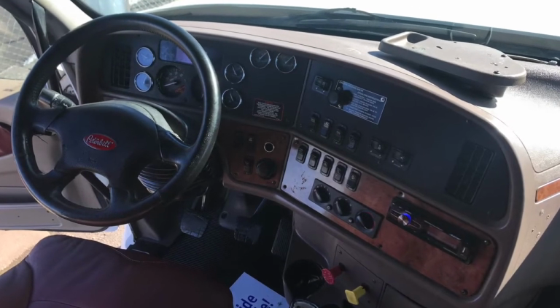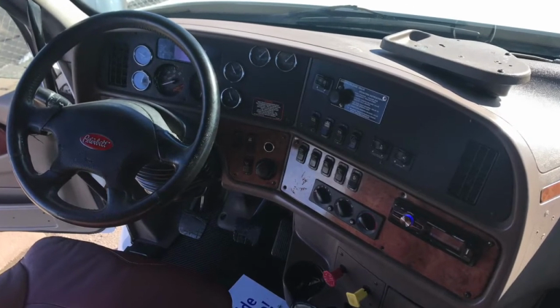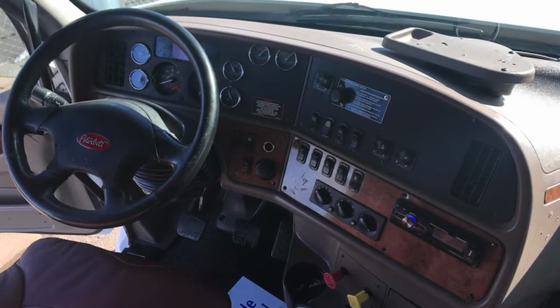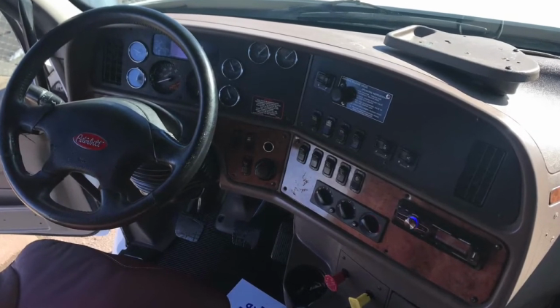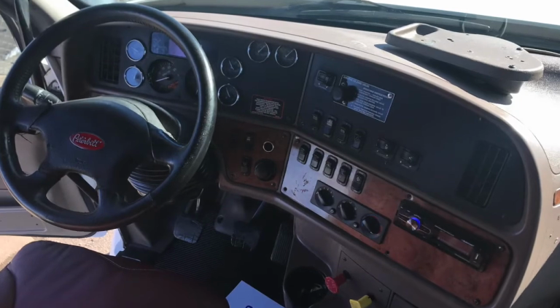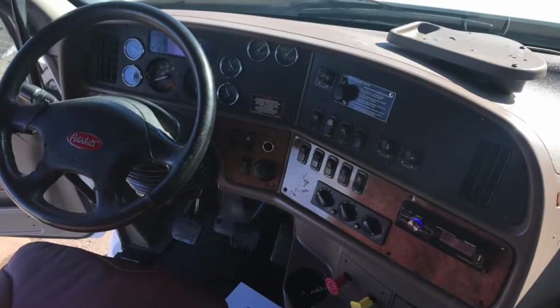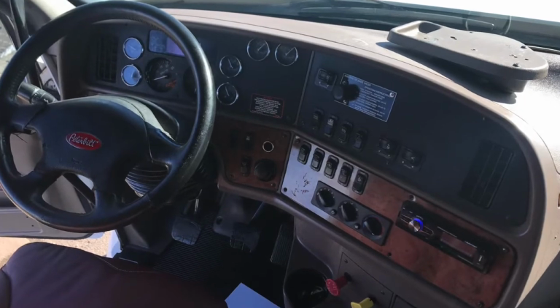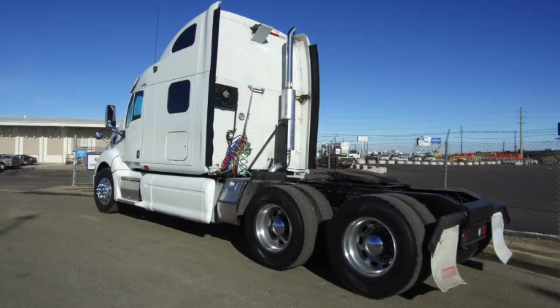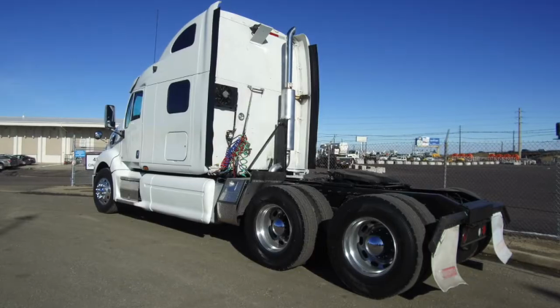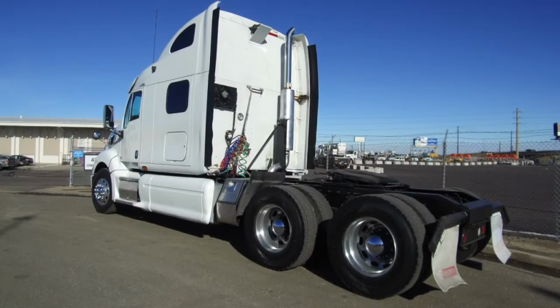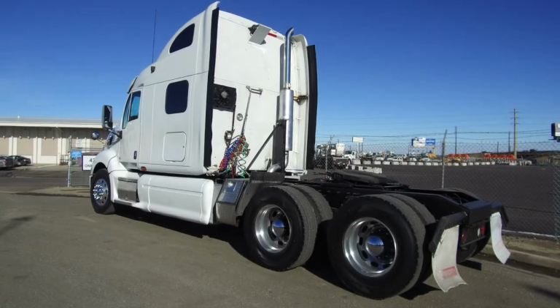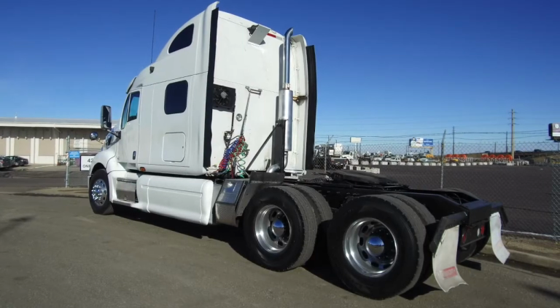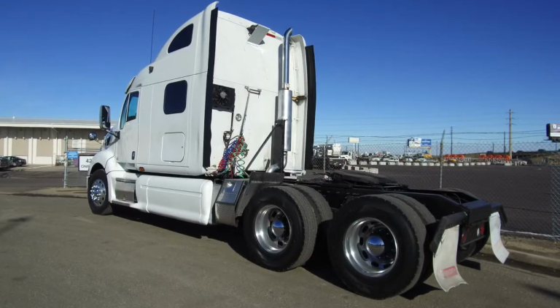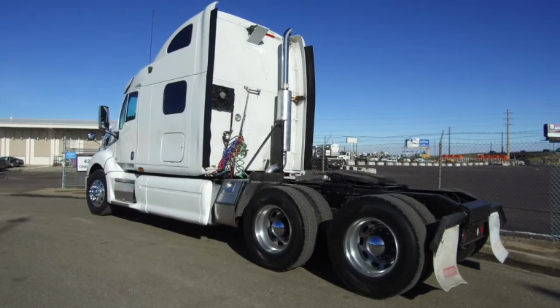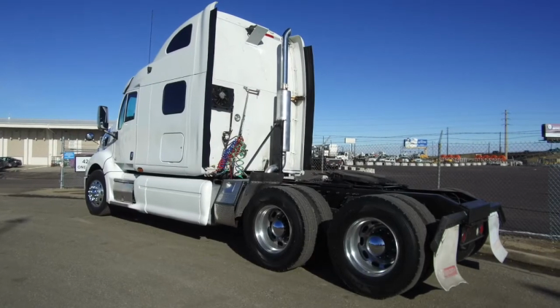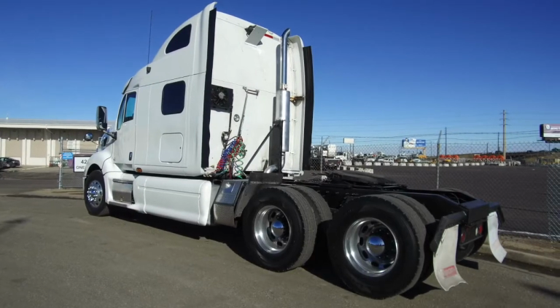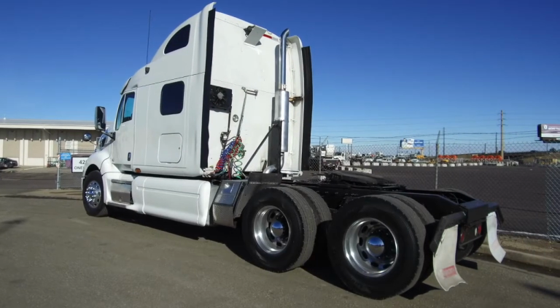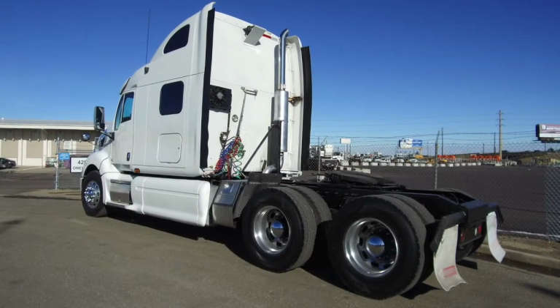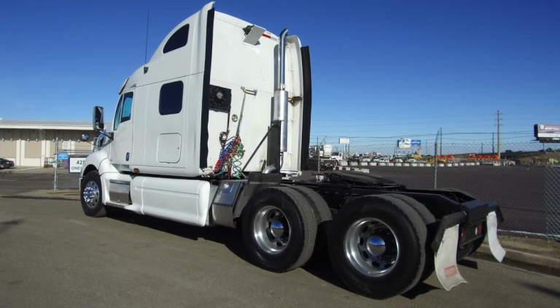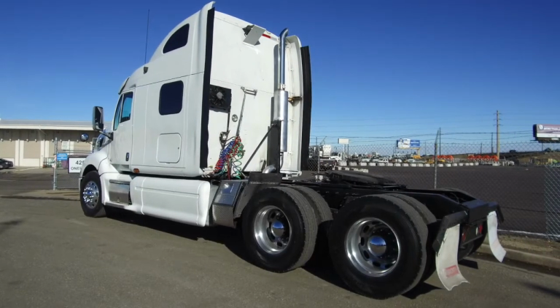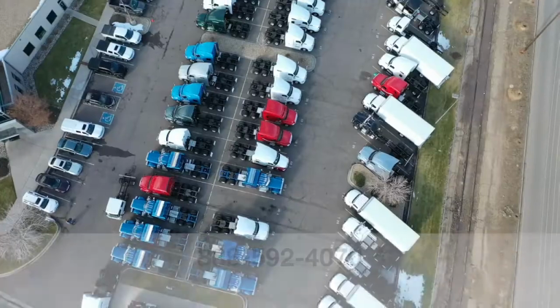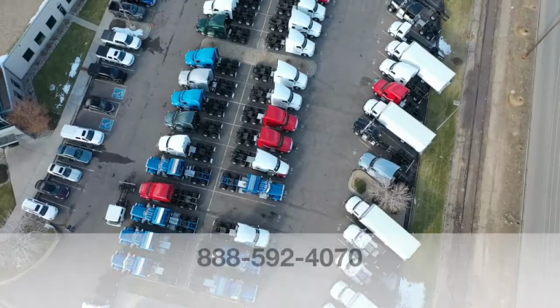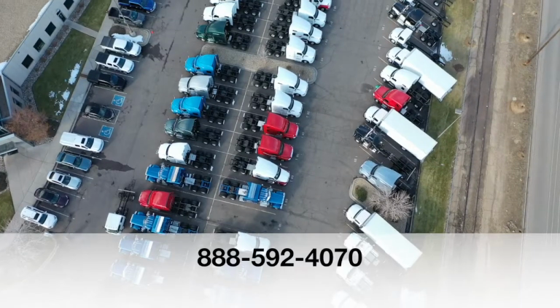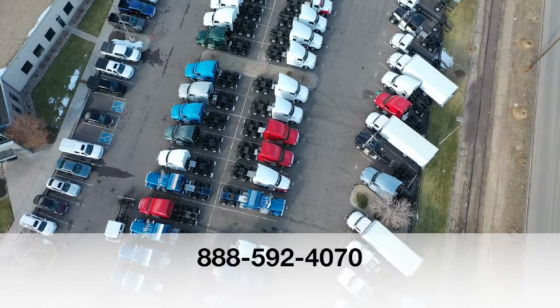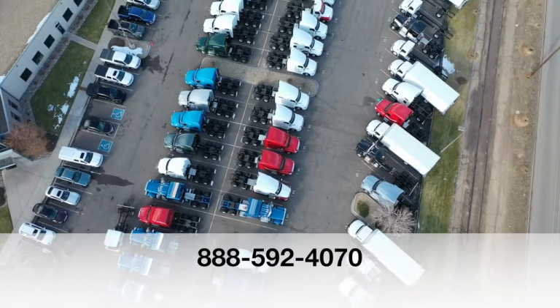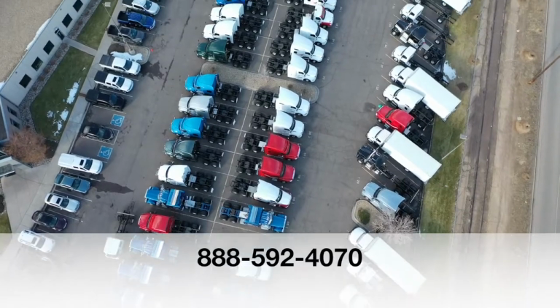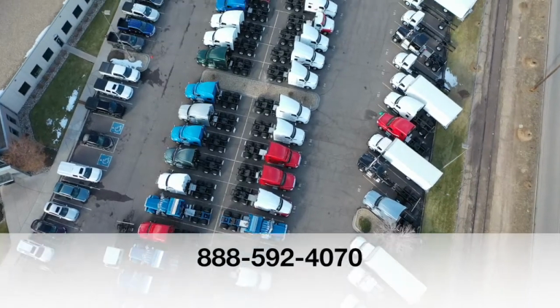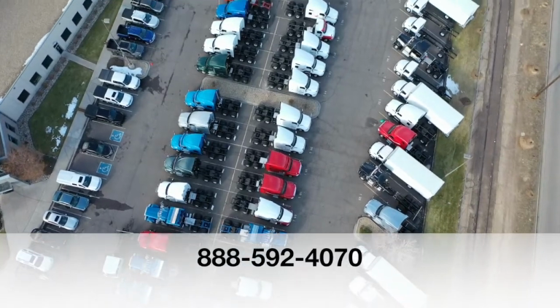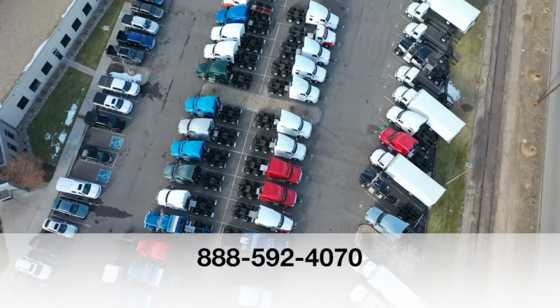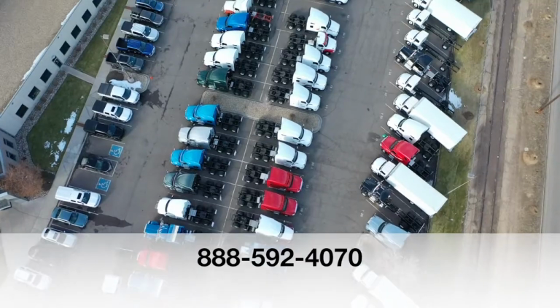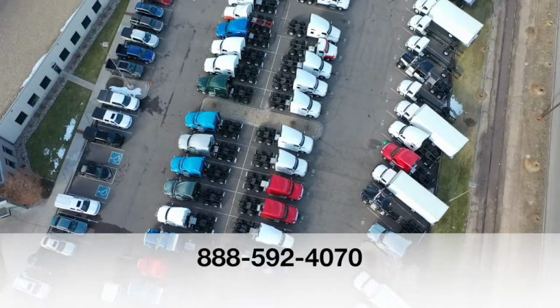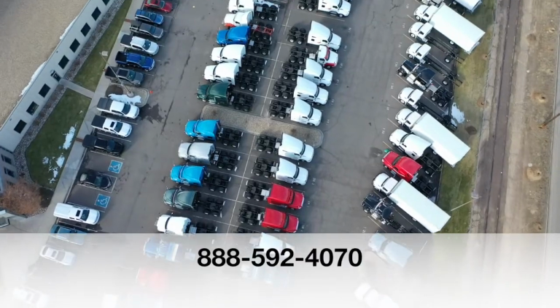If you want this truck, a 2011 Peterbilt 387, call MHC Denver at 888-592-4070.